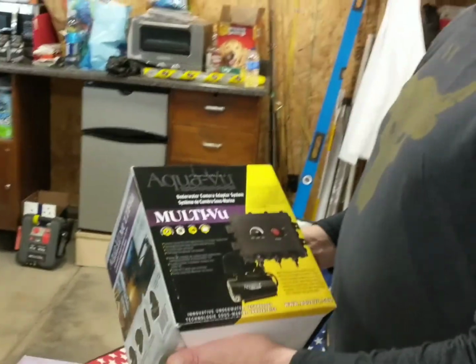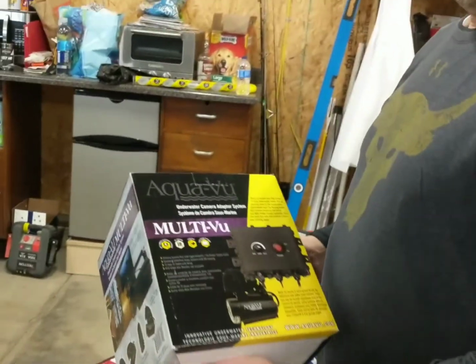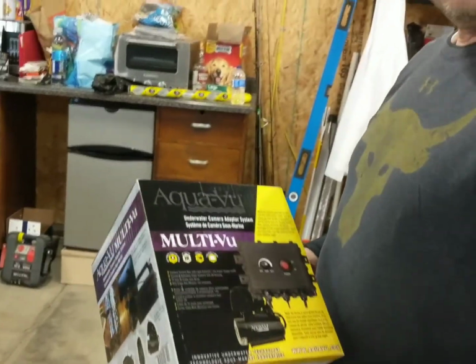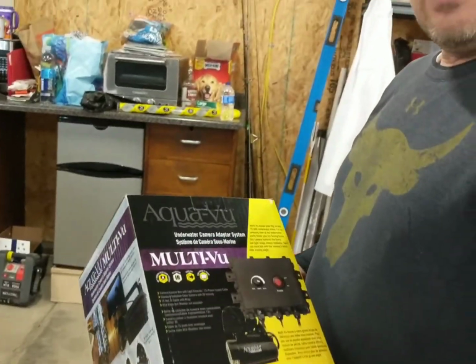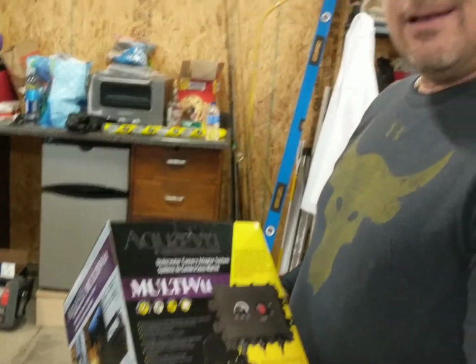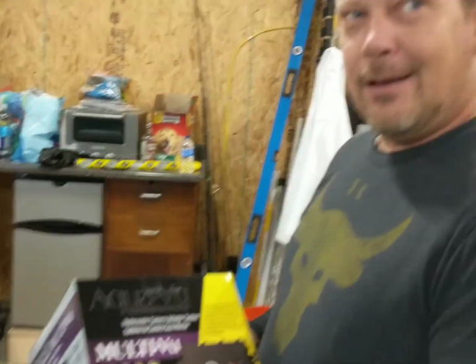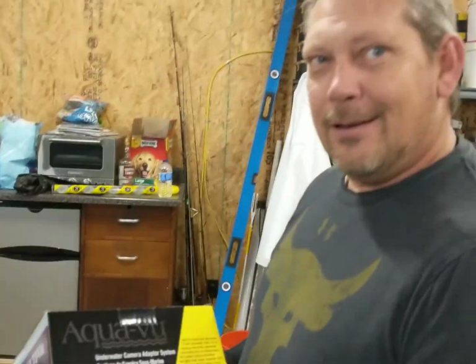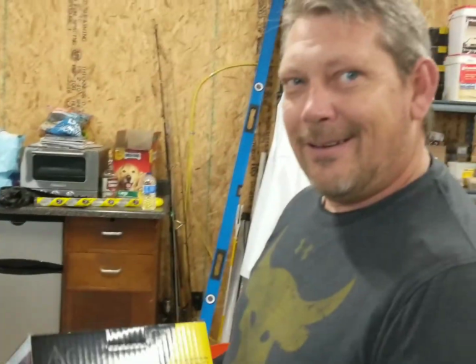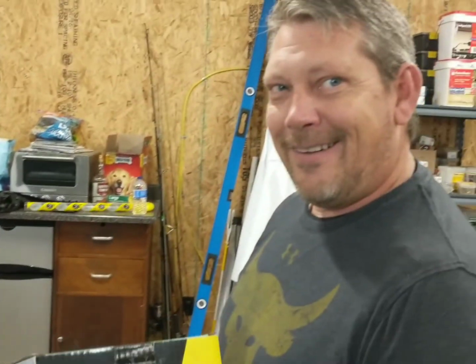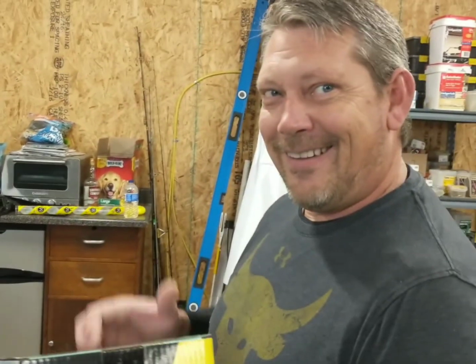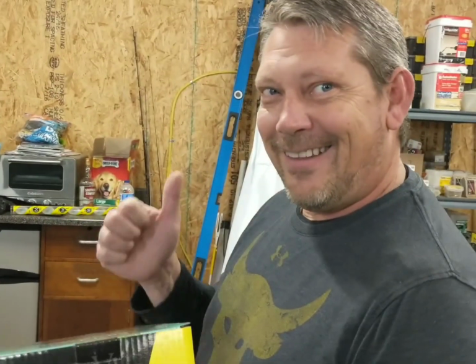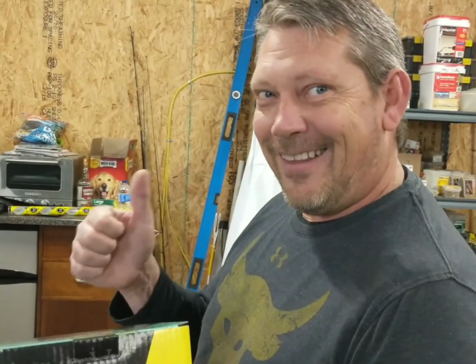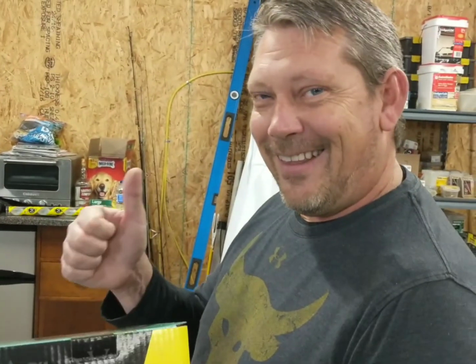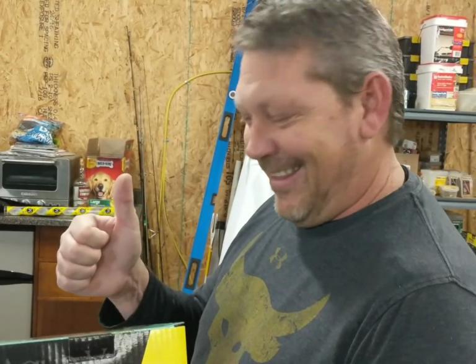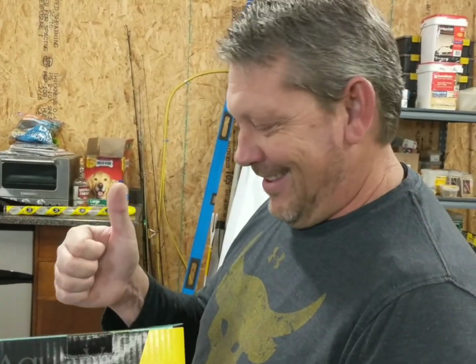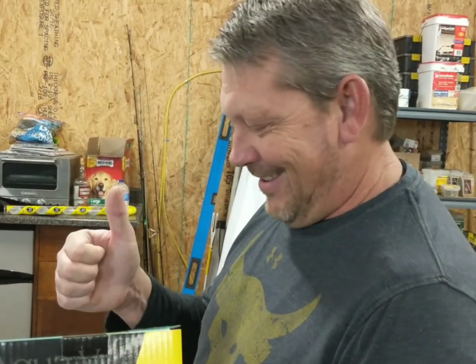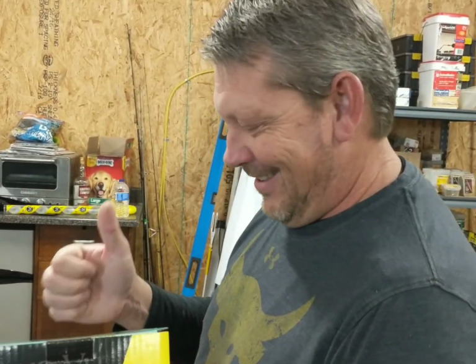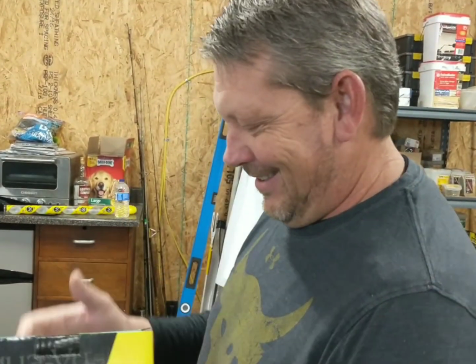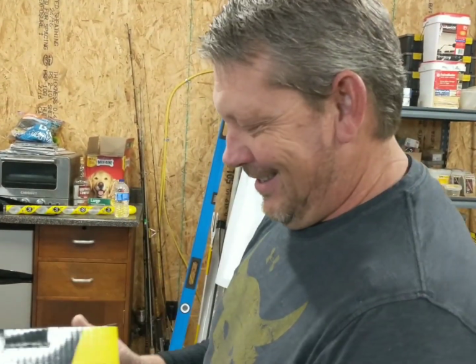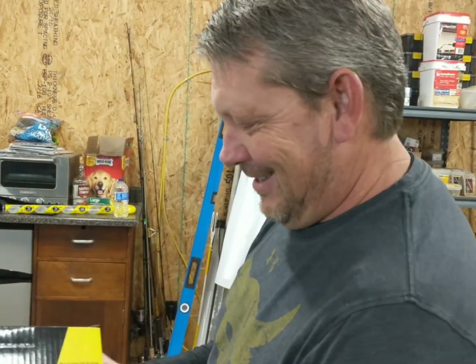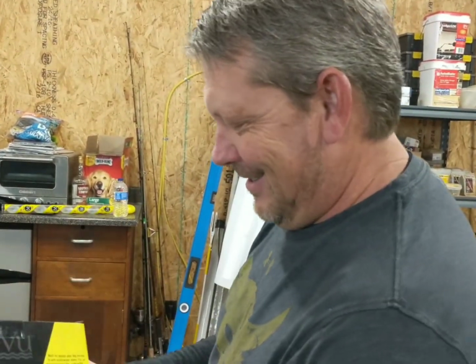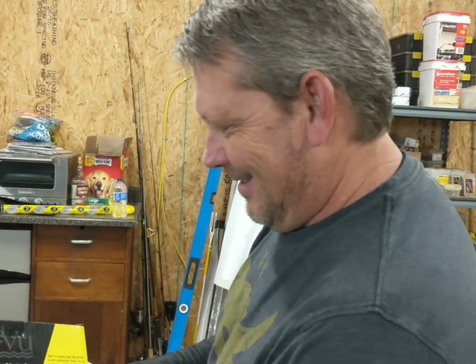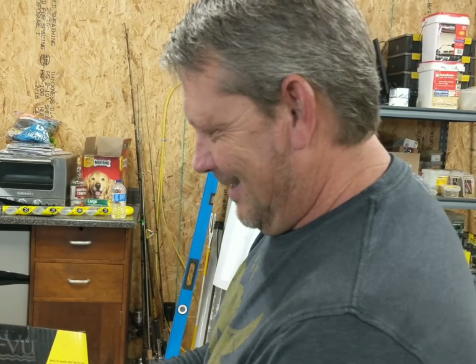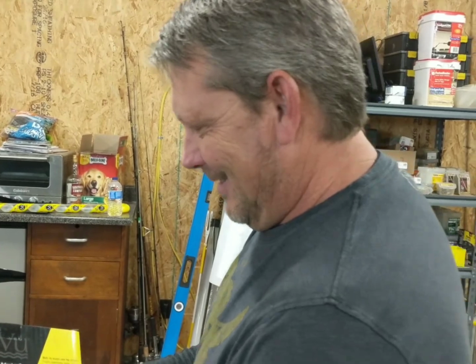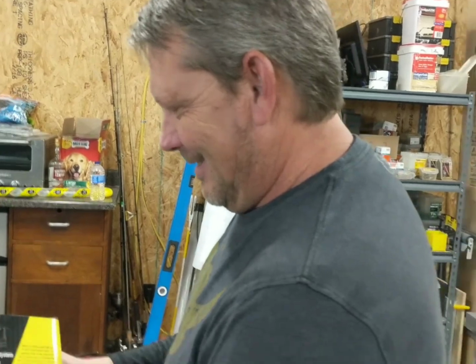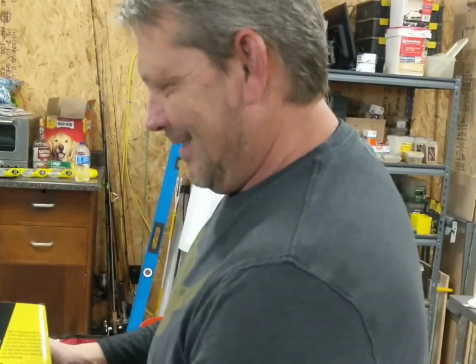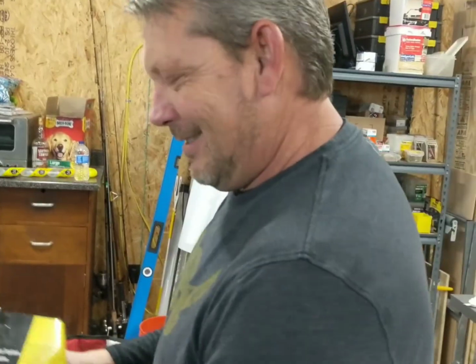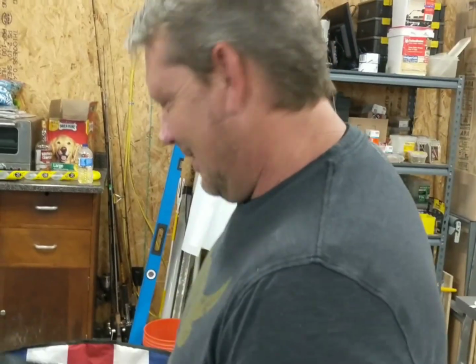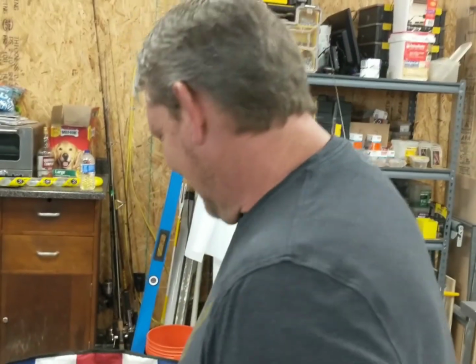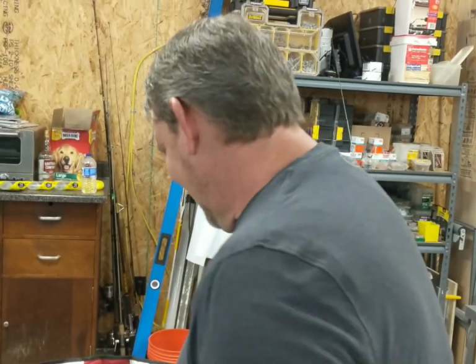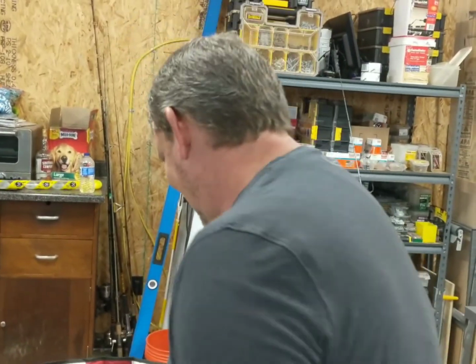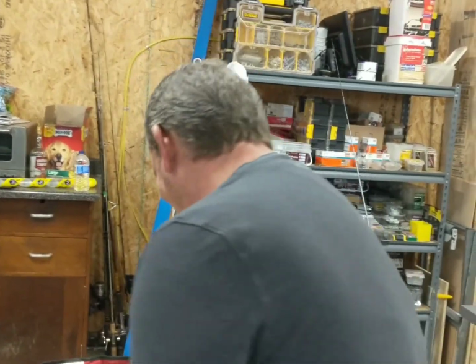Thanks, Santa. Looks like there's some other stuff too. Yeah.